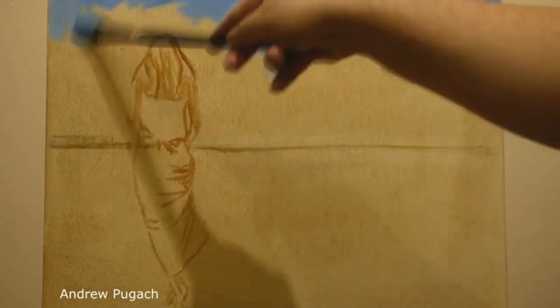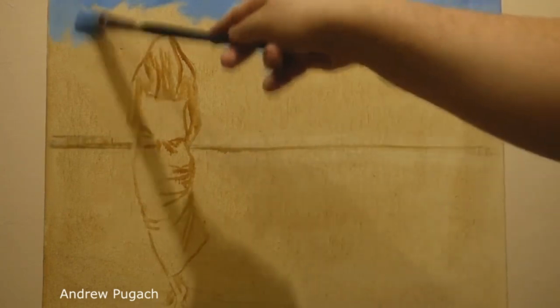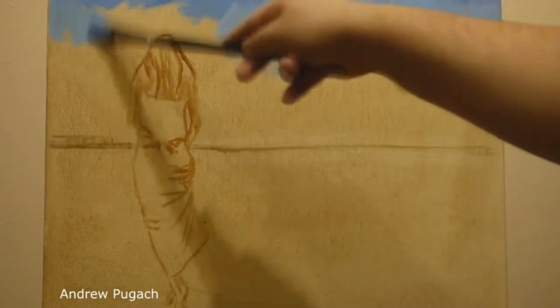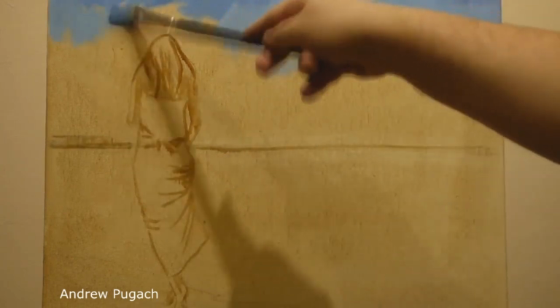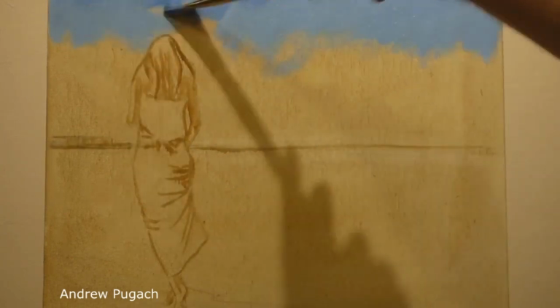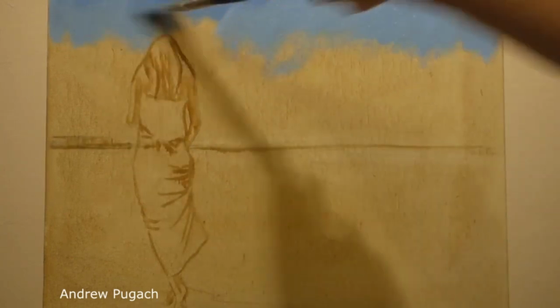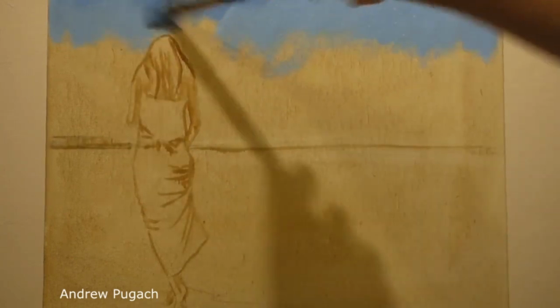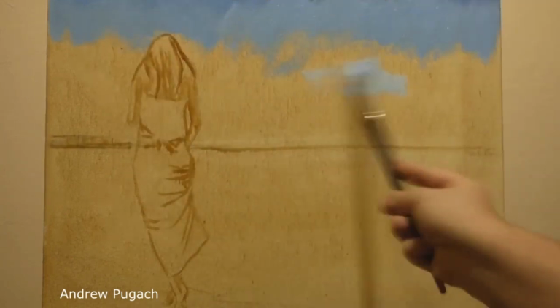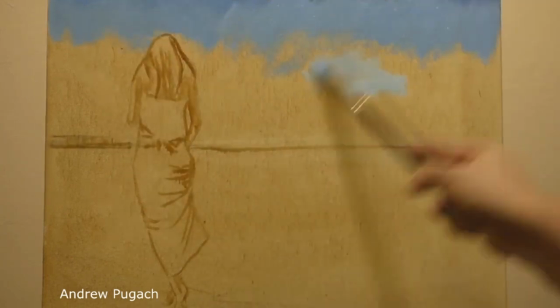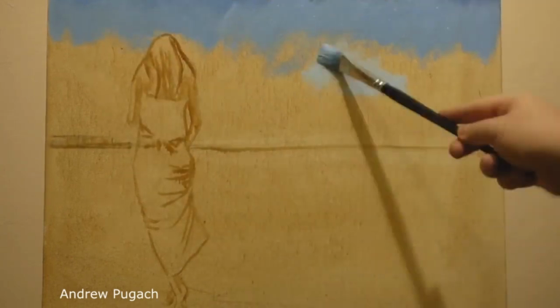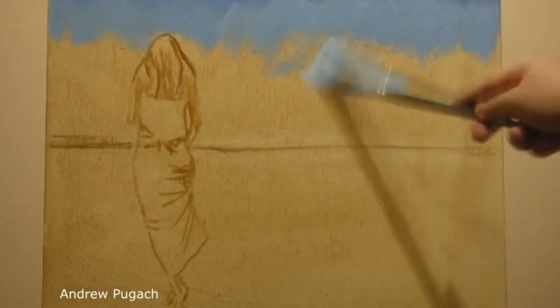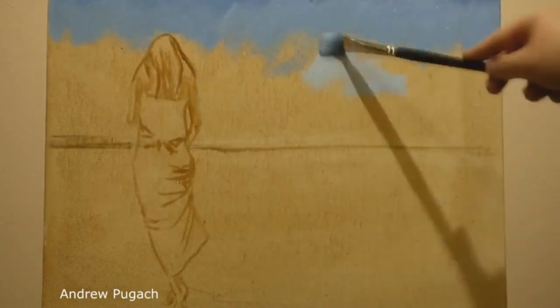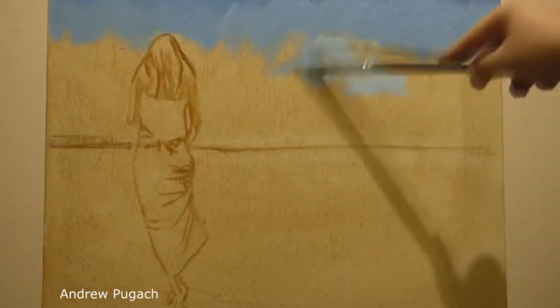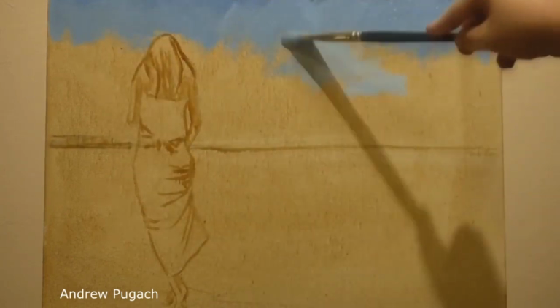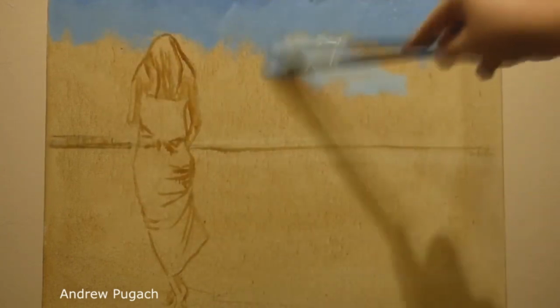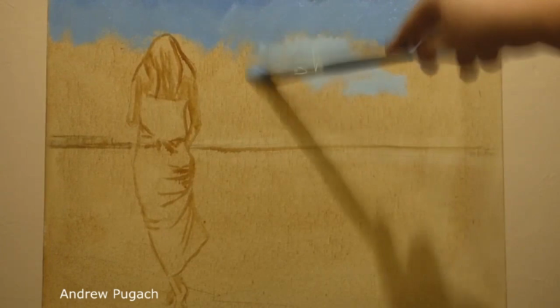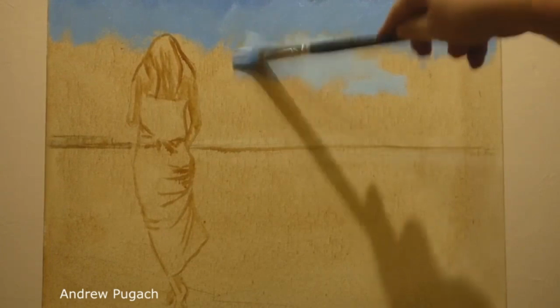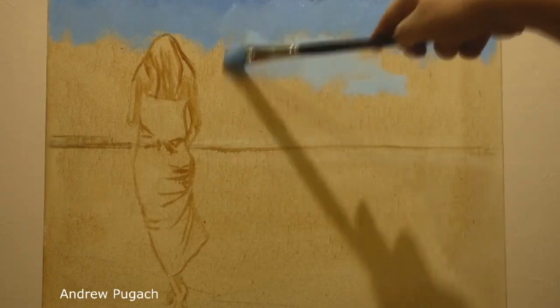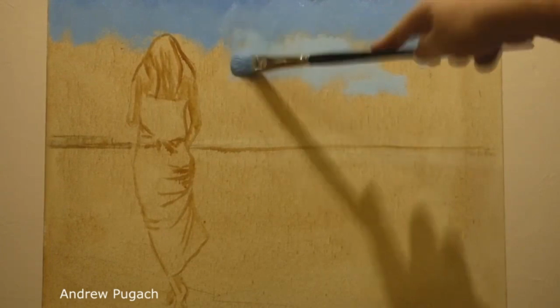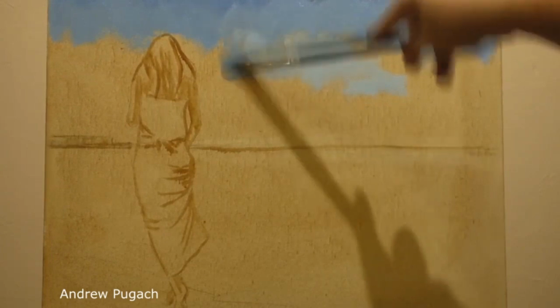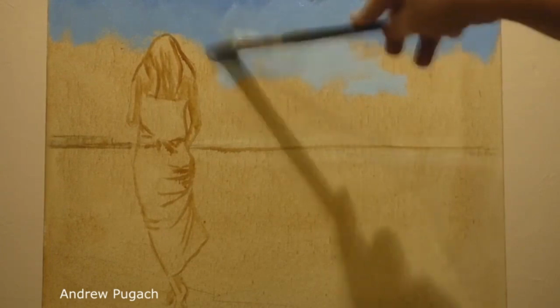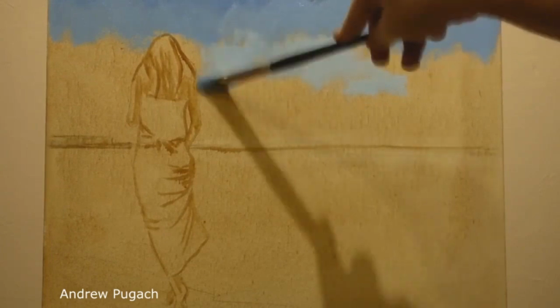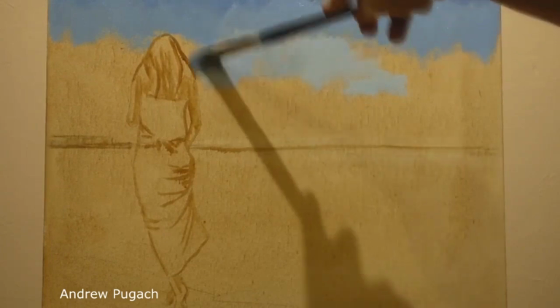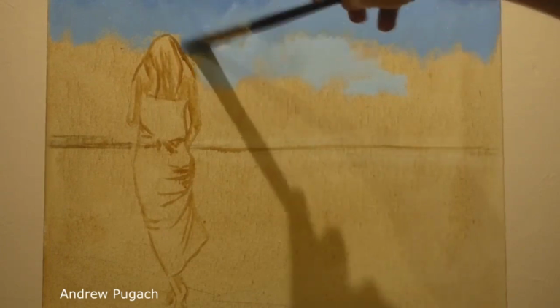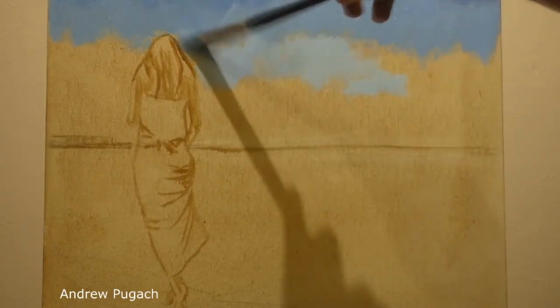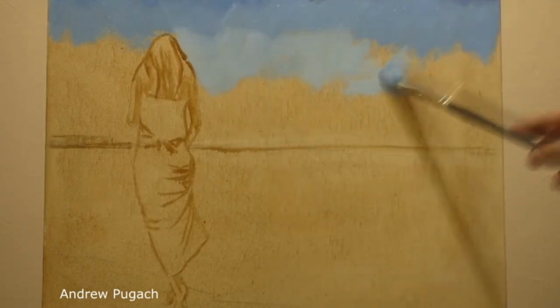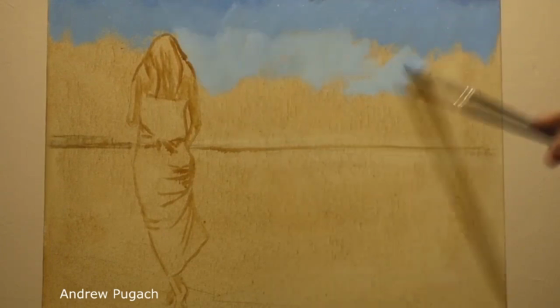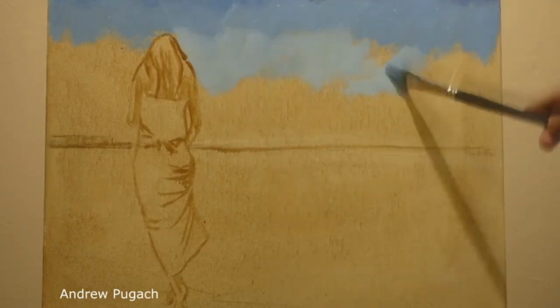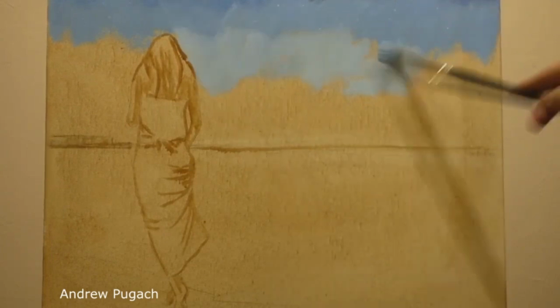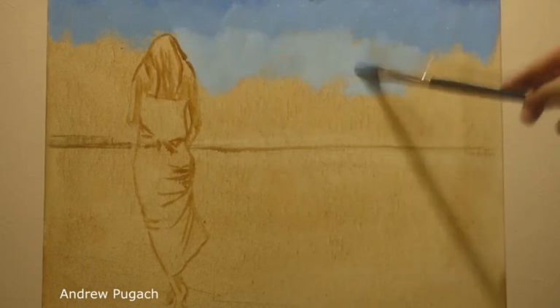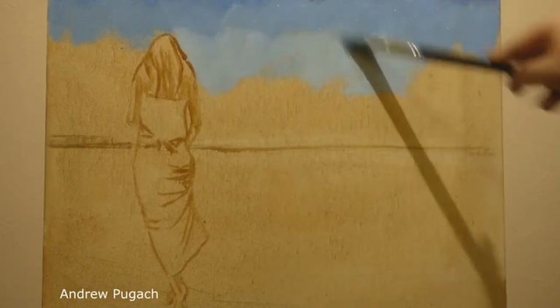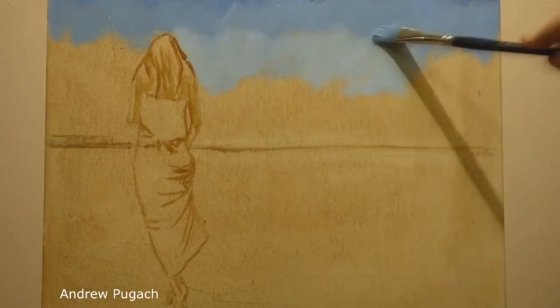Without changing his tradition, on the canvas which is opened with brown paint, he circled the drawing with a thin brush.